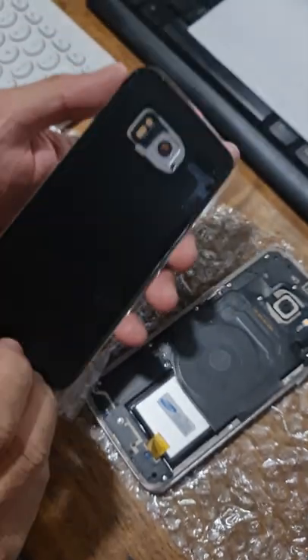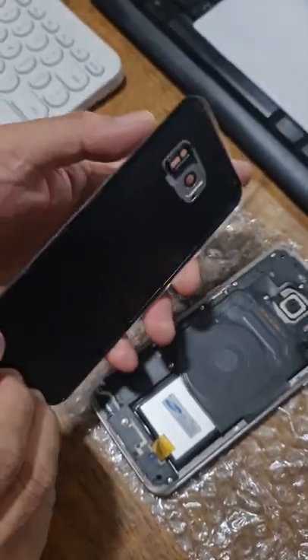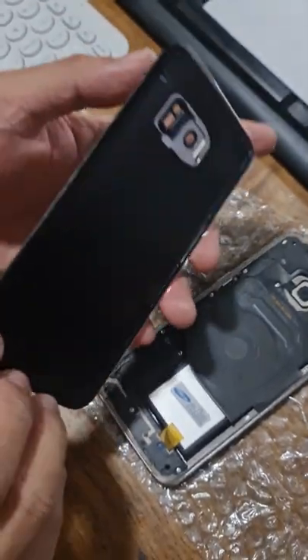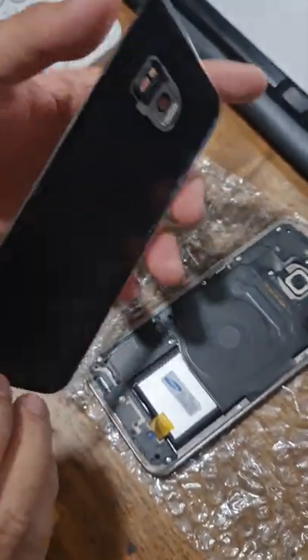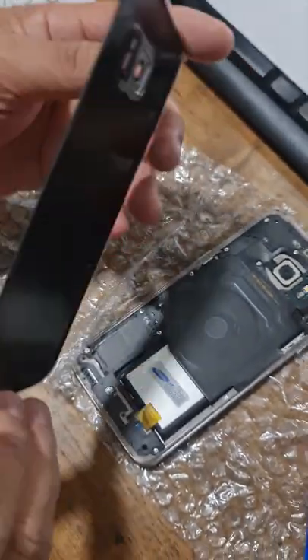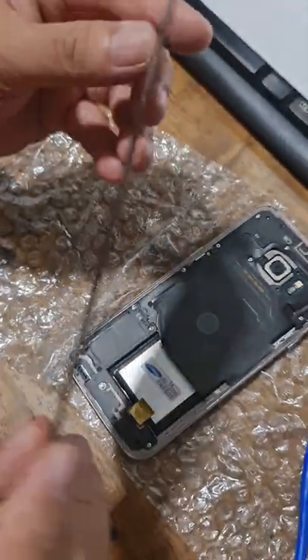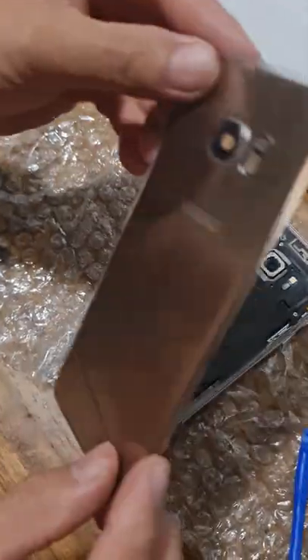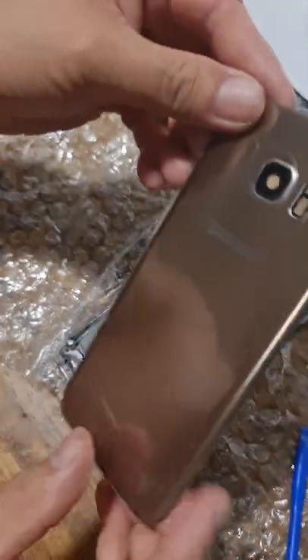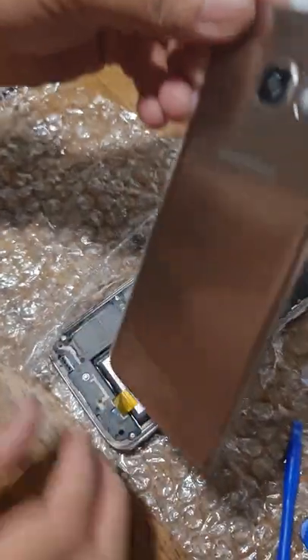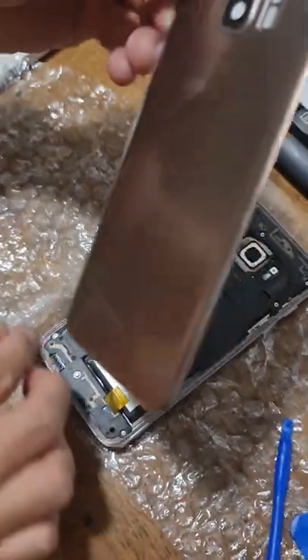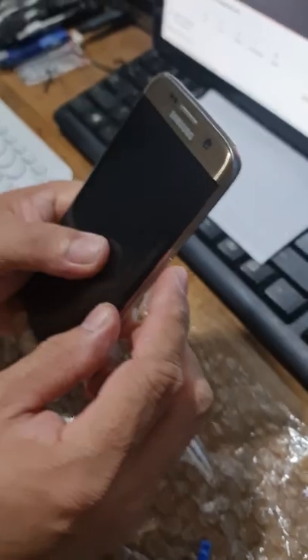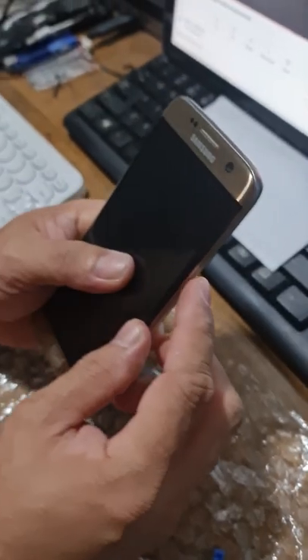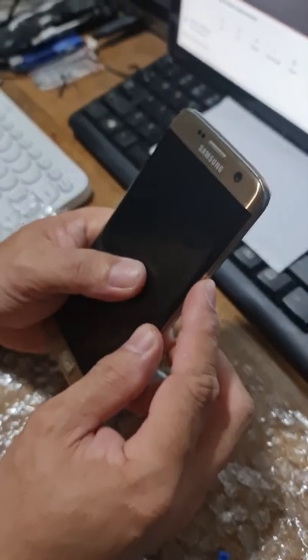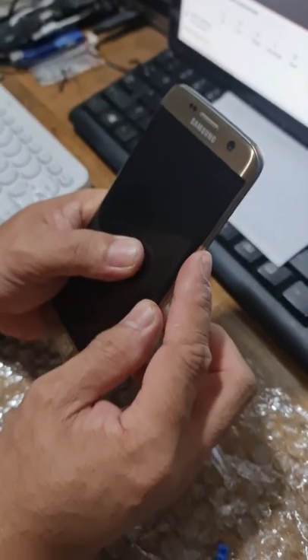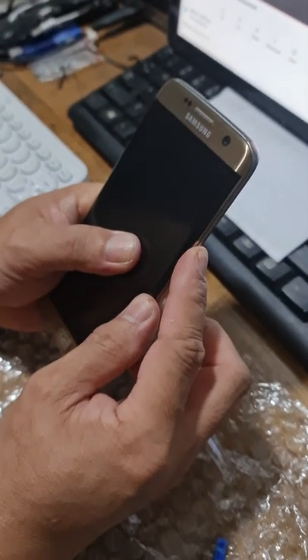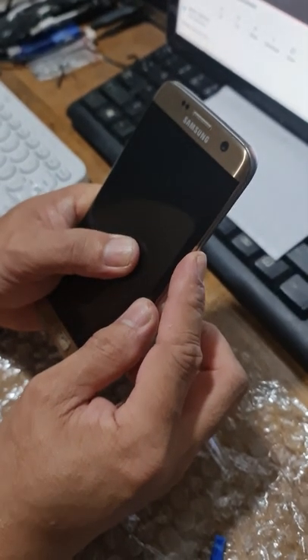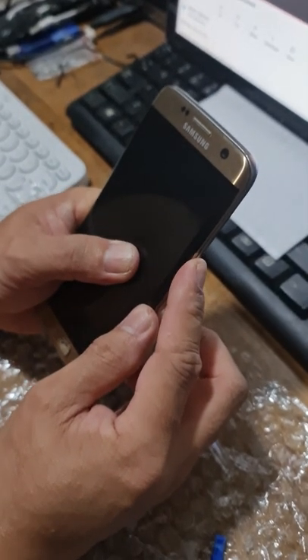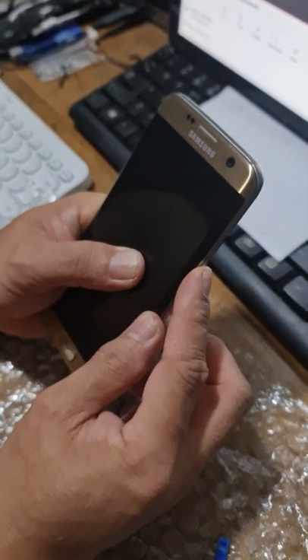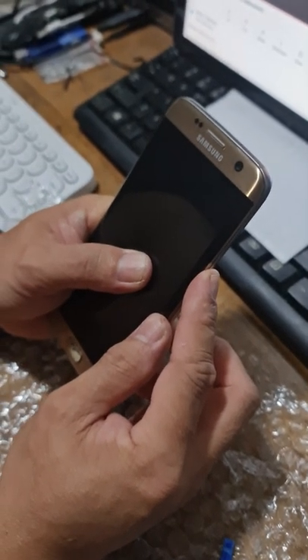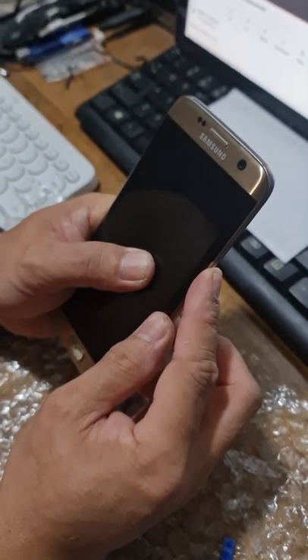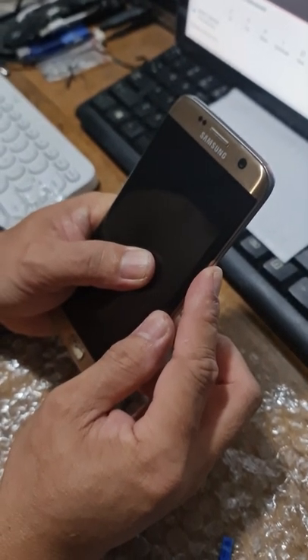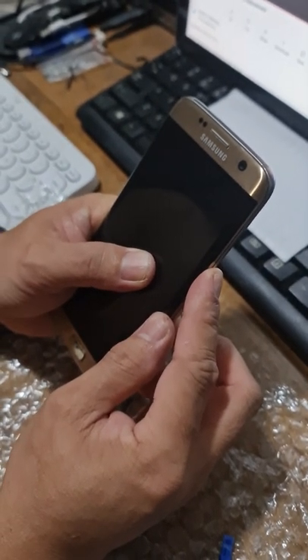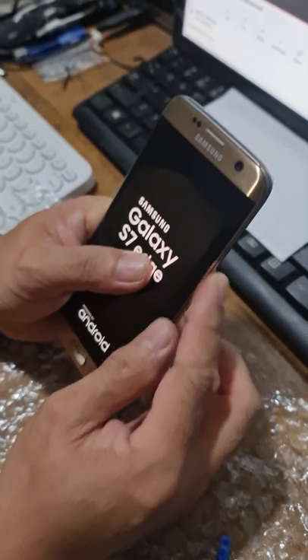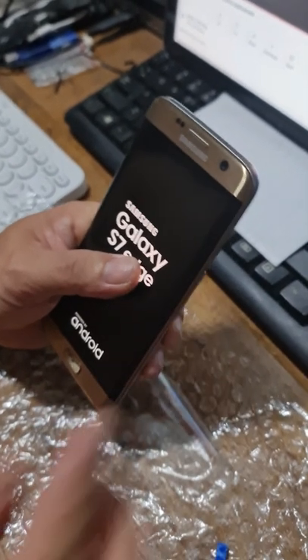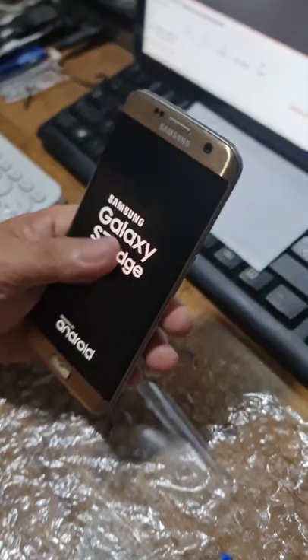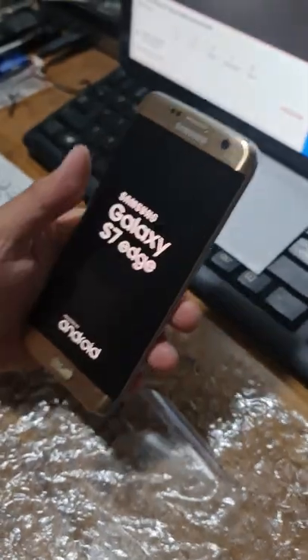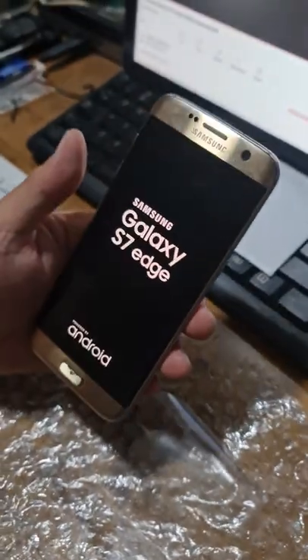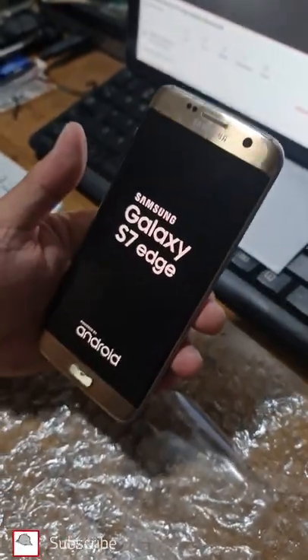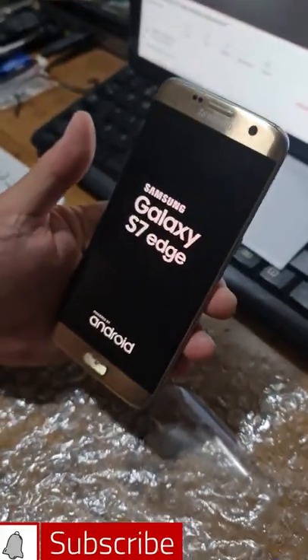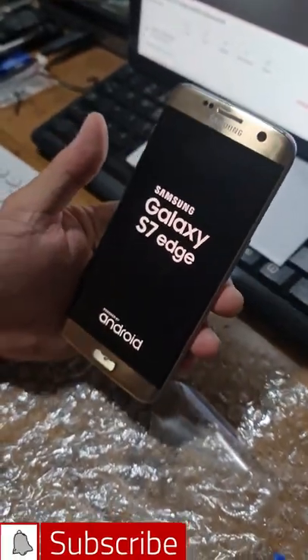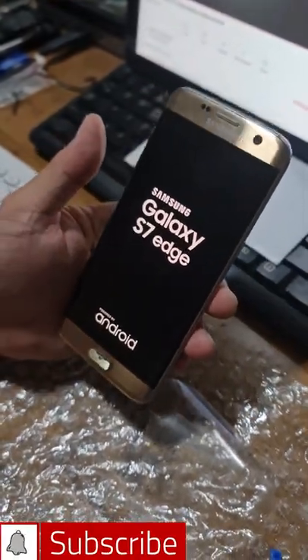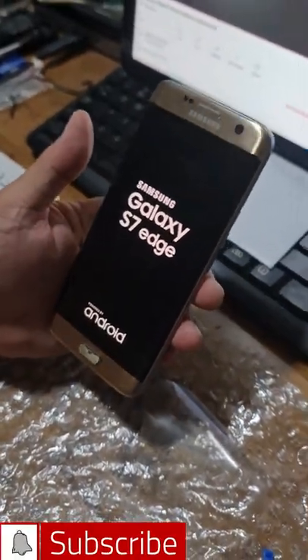Good to note that the replacement cover has already its adhesive, so putting it to the frame was a breeze.